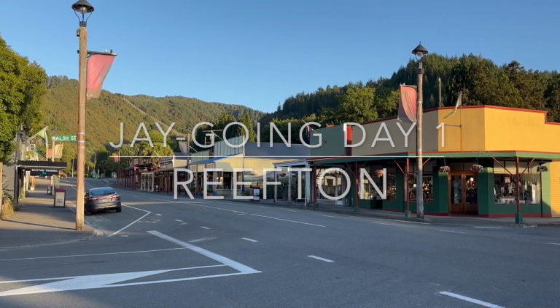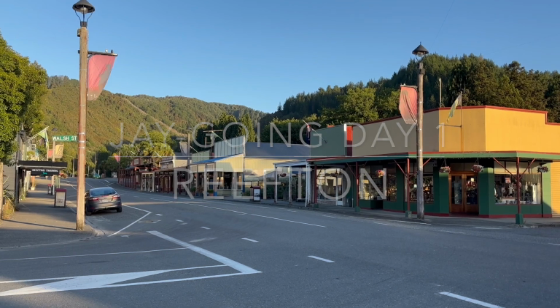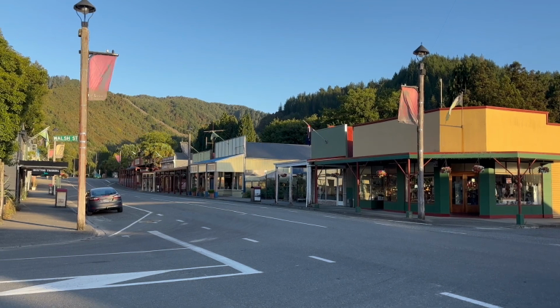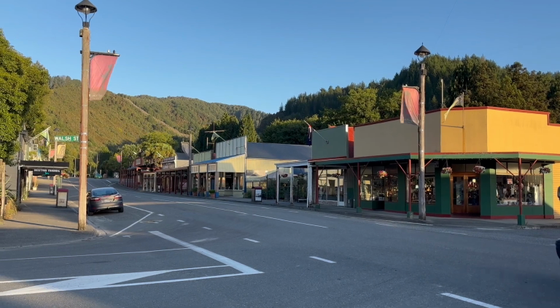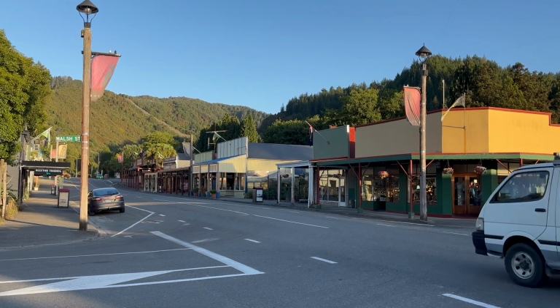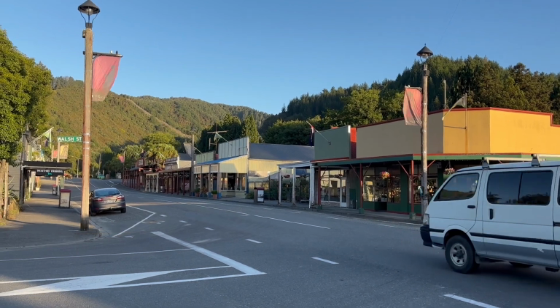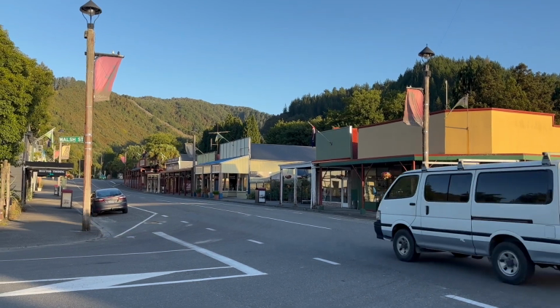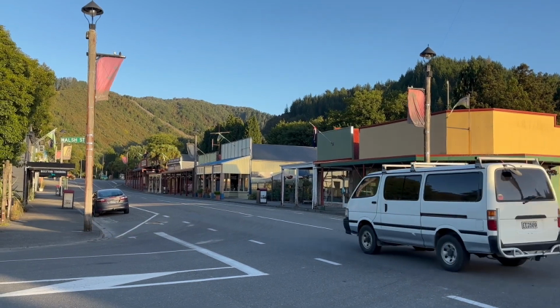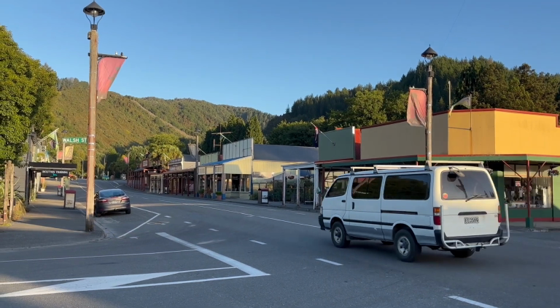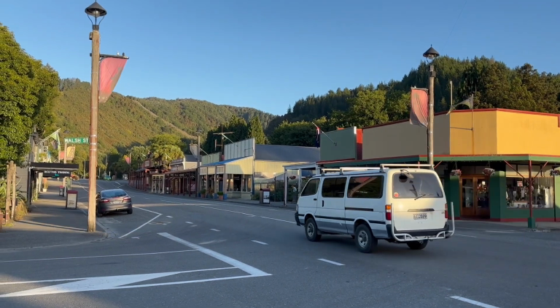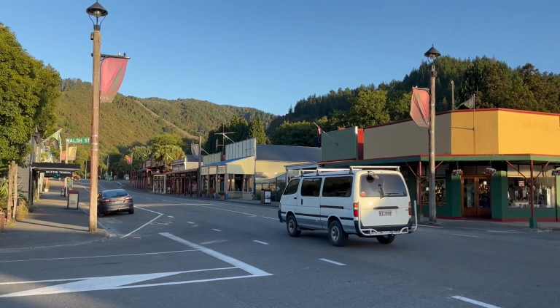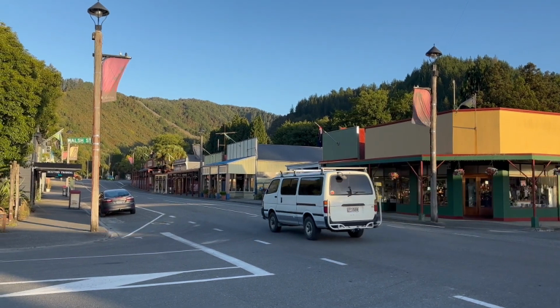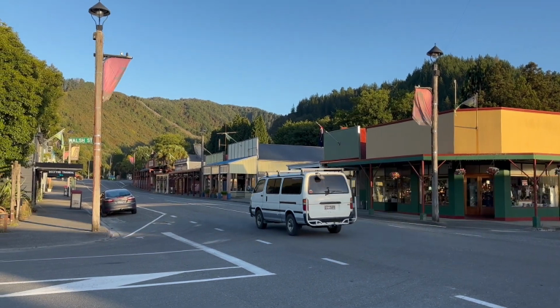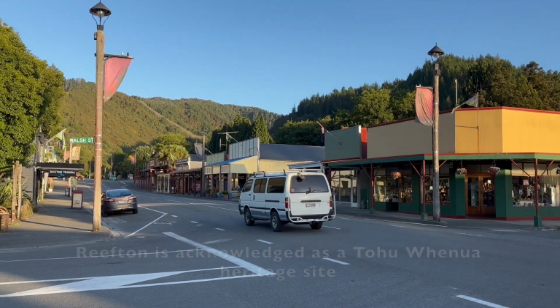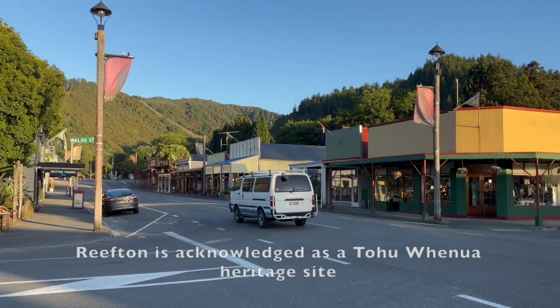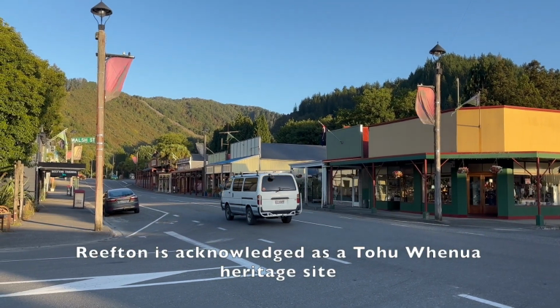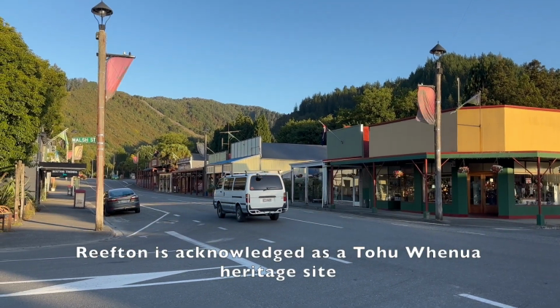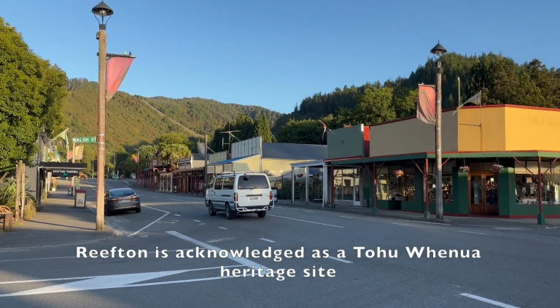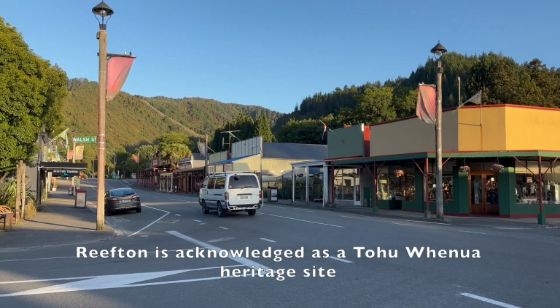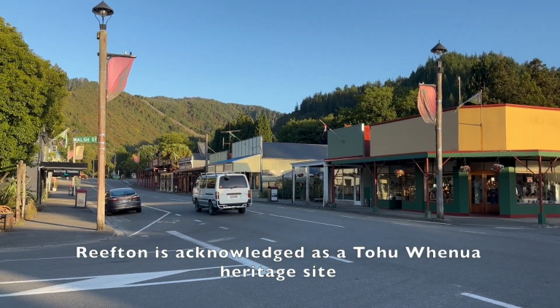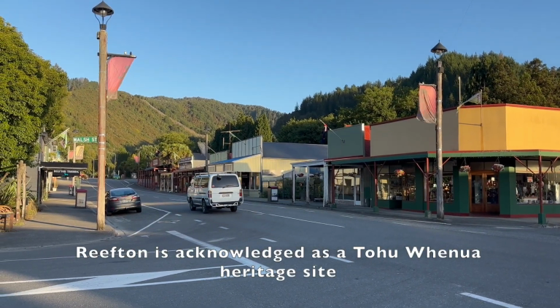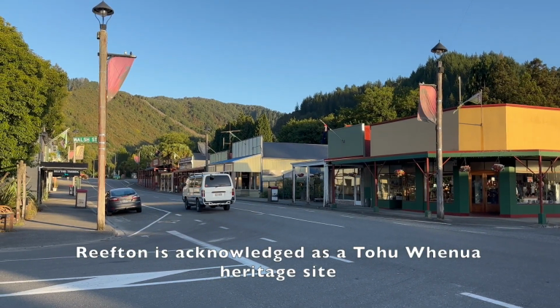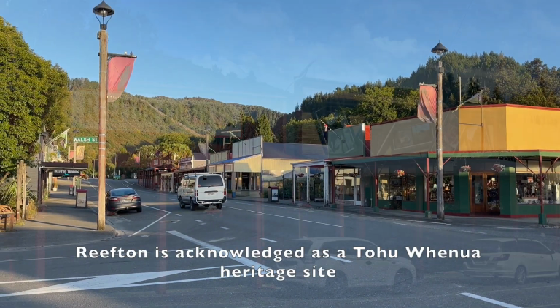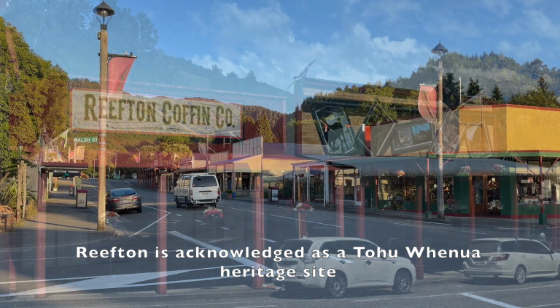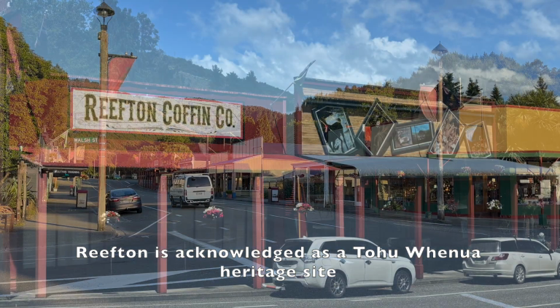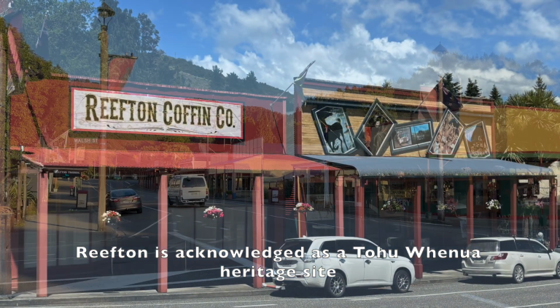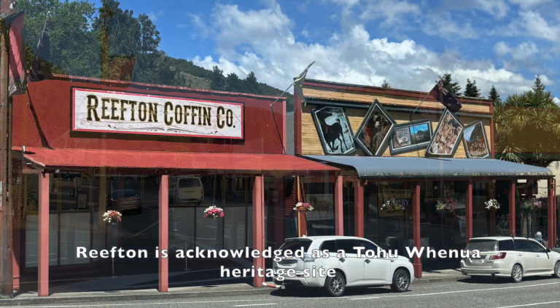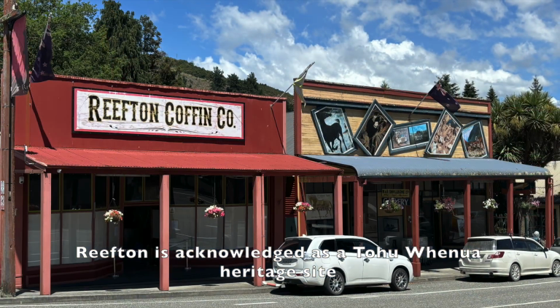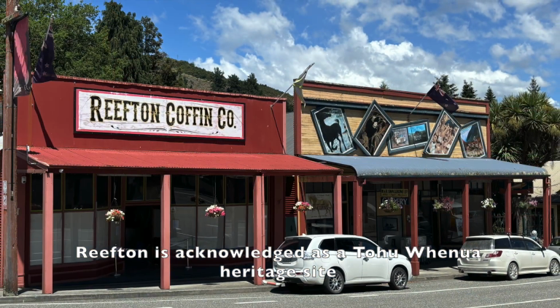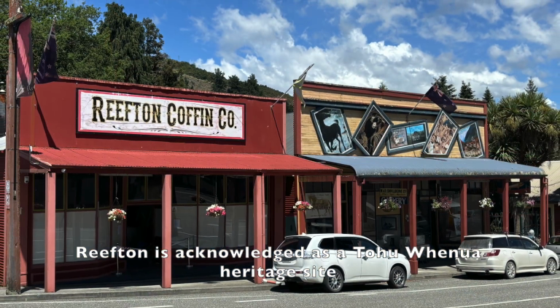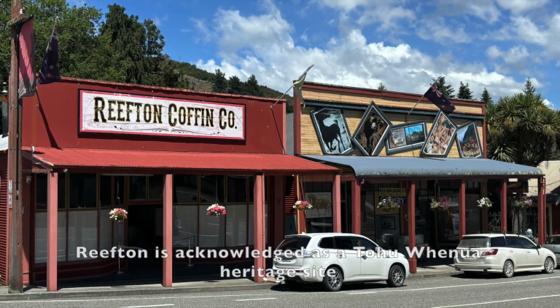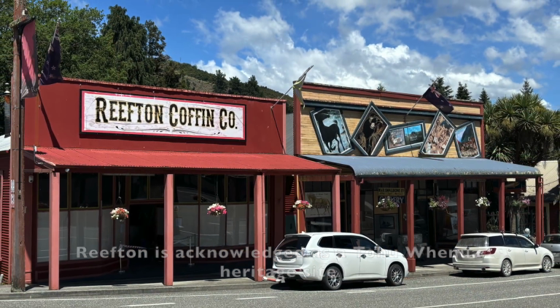This evening we completed the Reefden walkway, which took us up over the hill behind the township for a great view of the valley and the reservoir.